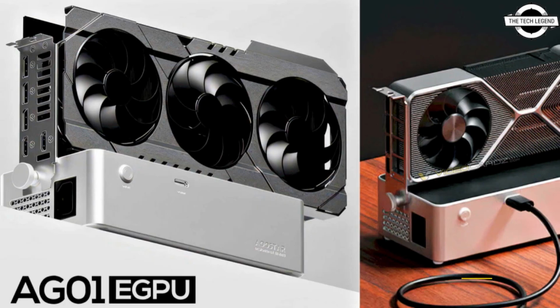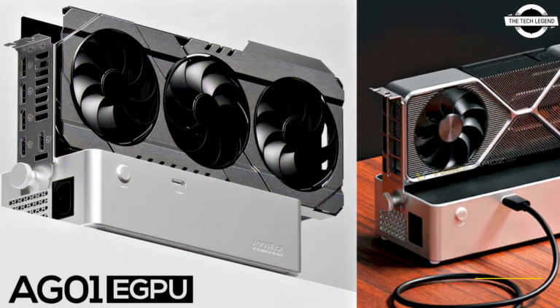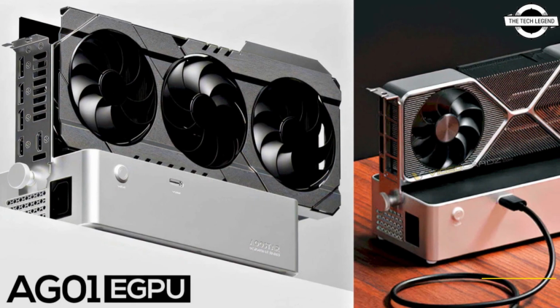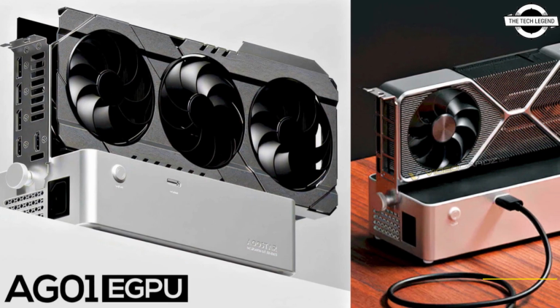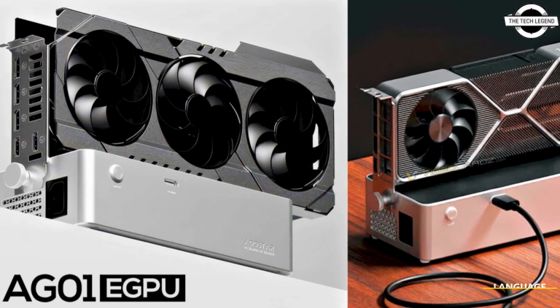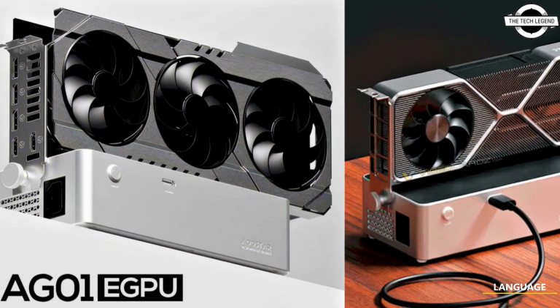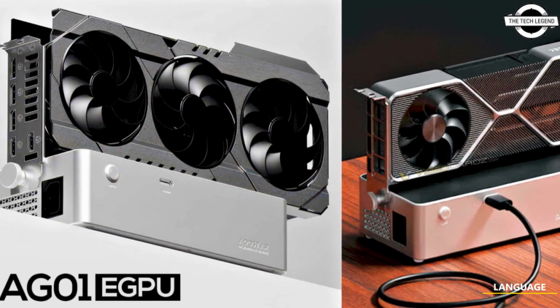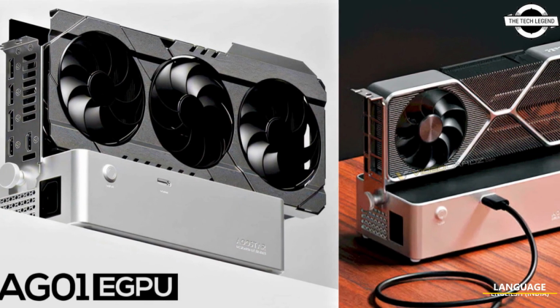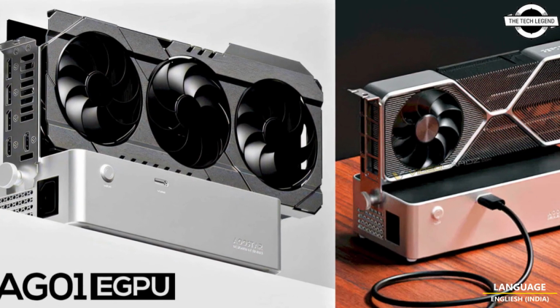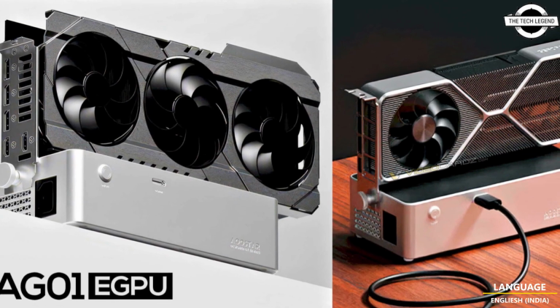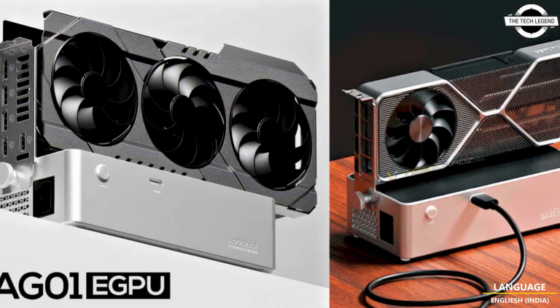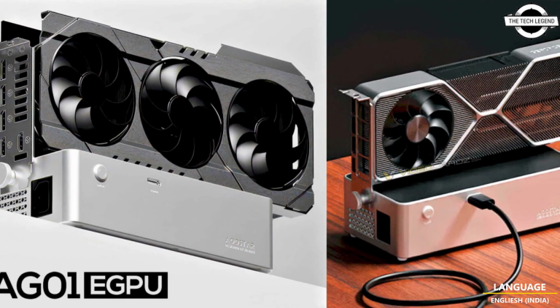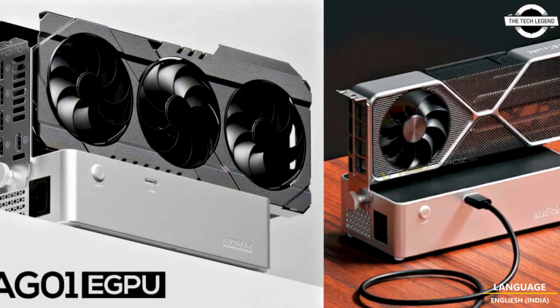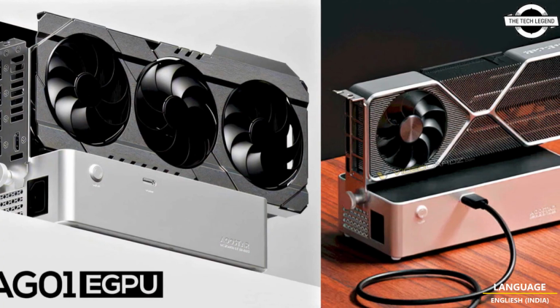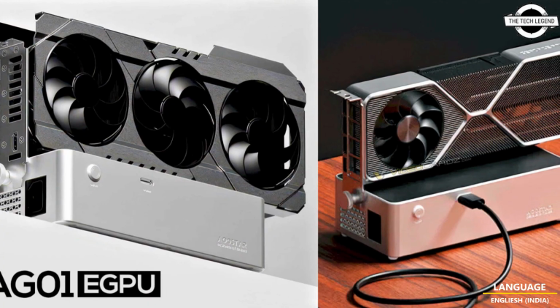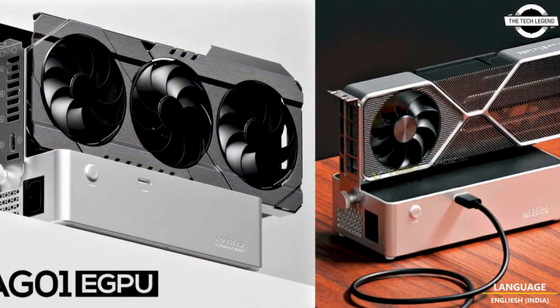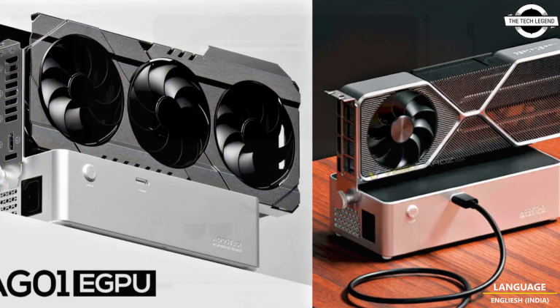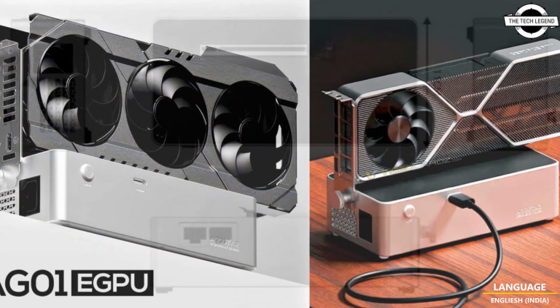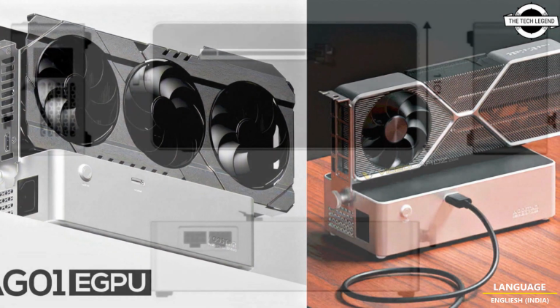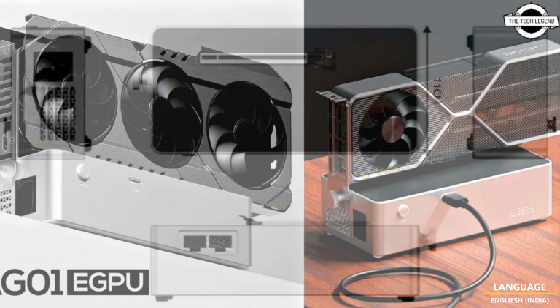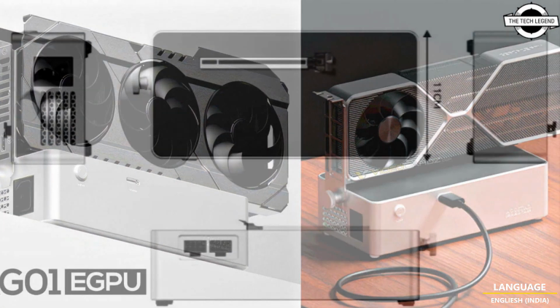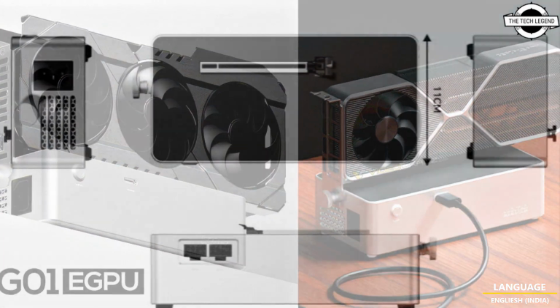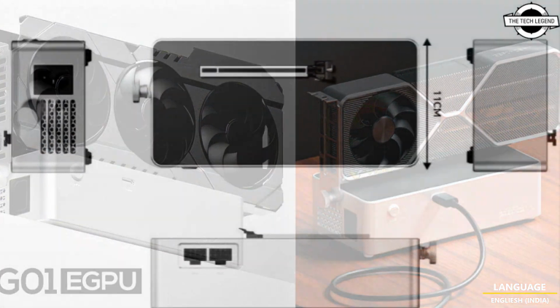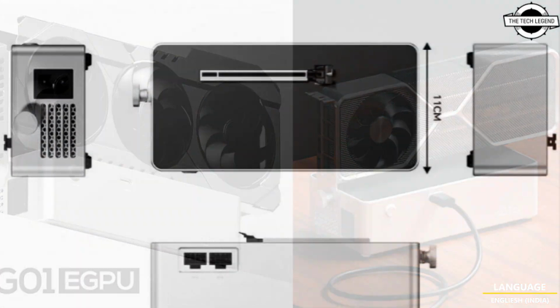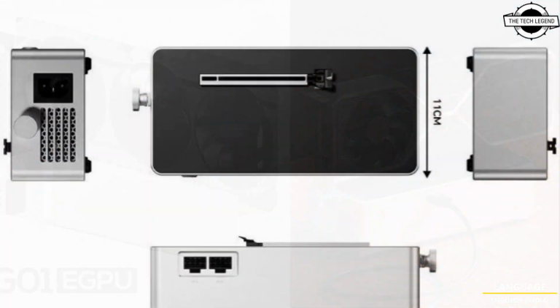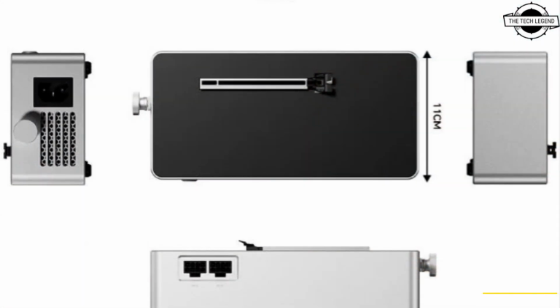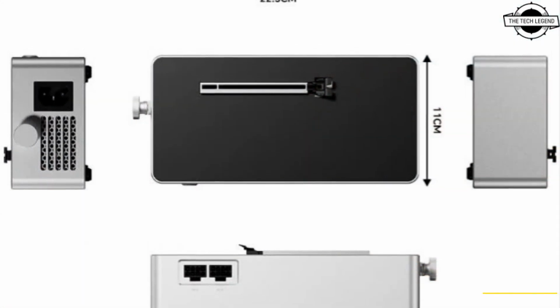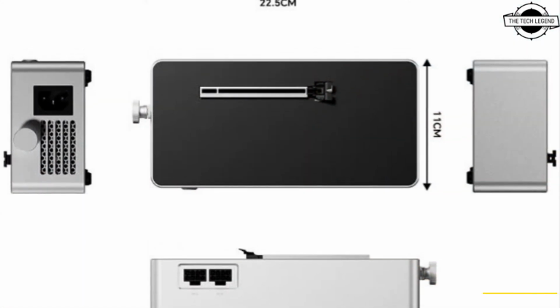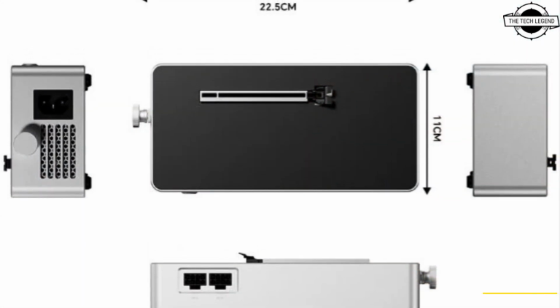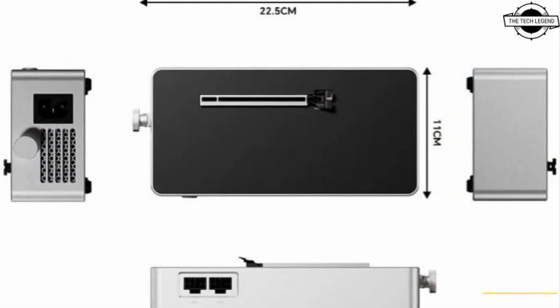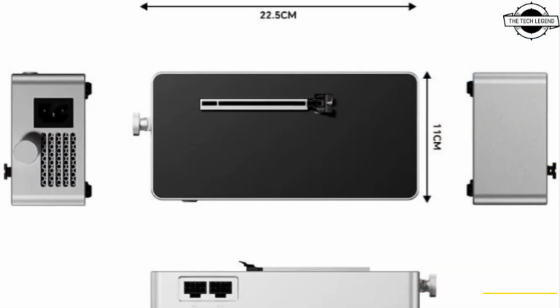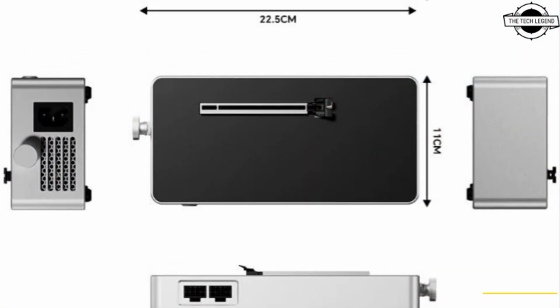Hello friends and welcome back to the Tech Region channel. Today I will talk about the Oster external GPU dock with Oculink.